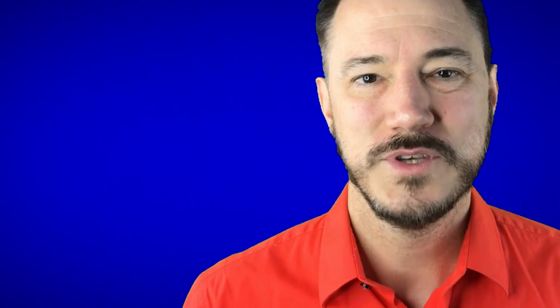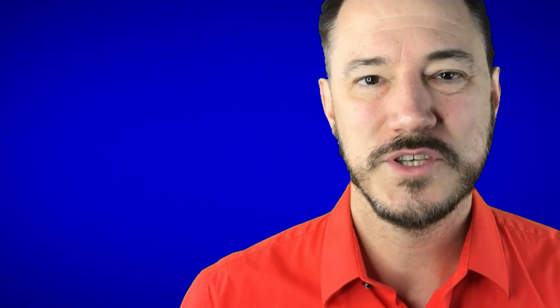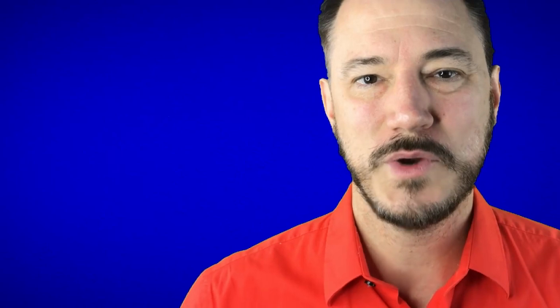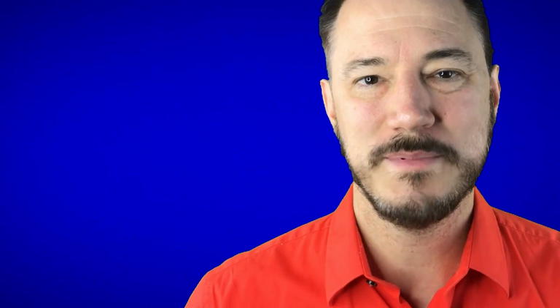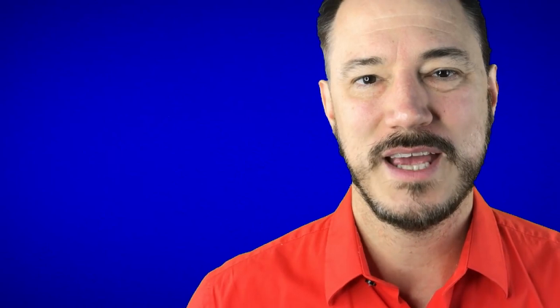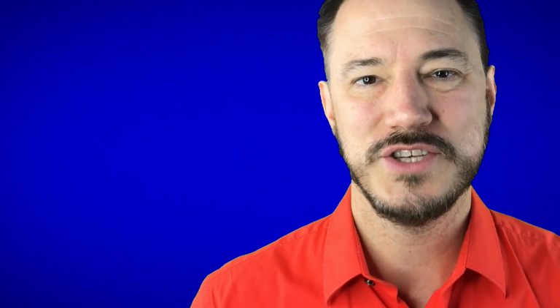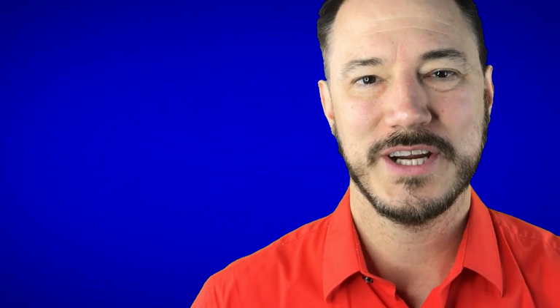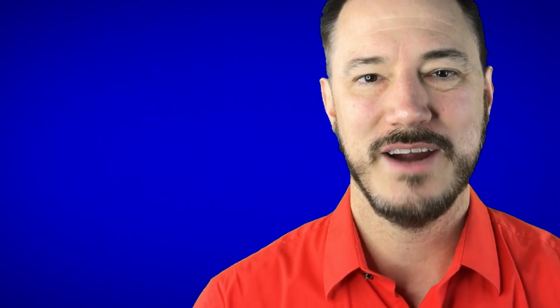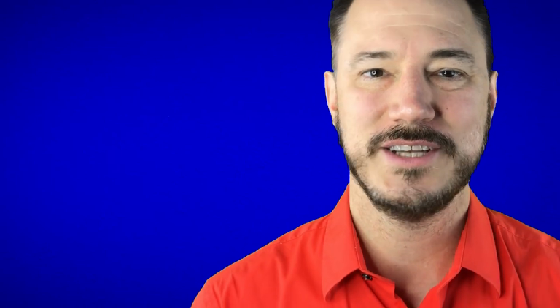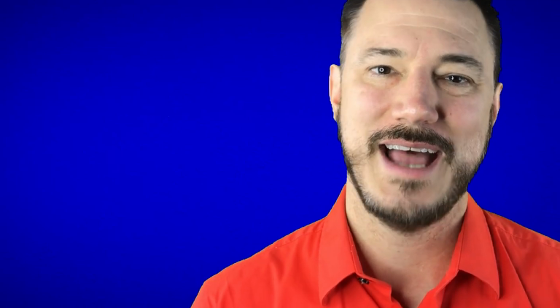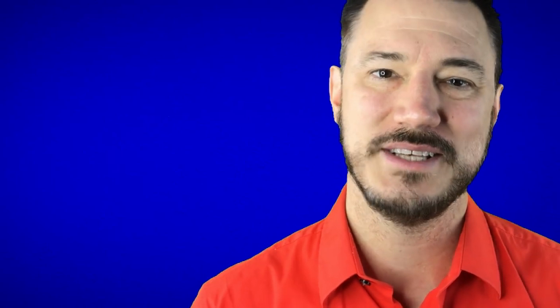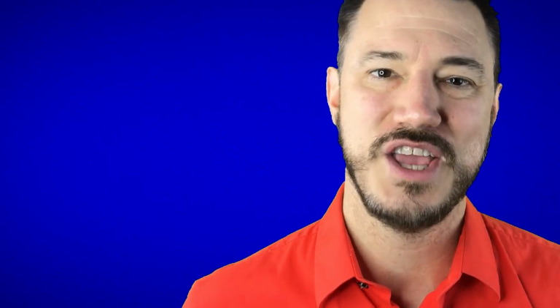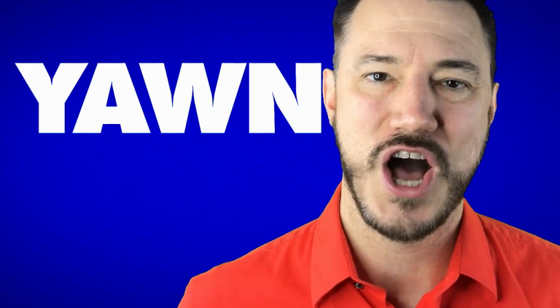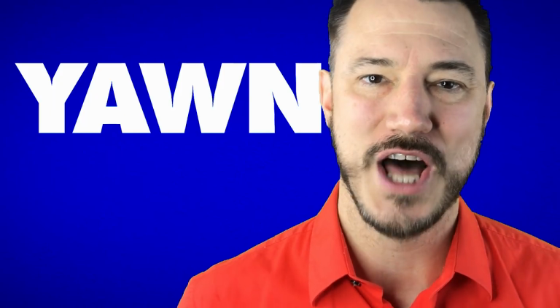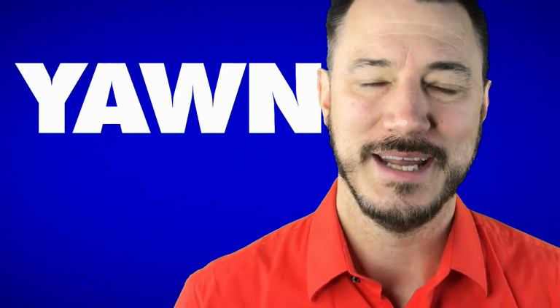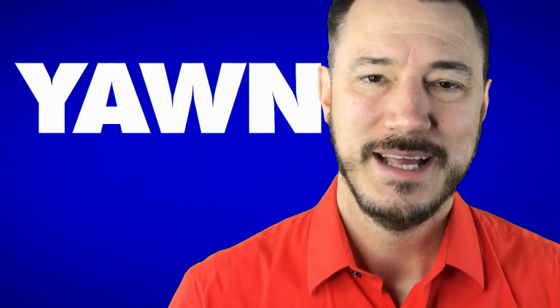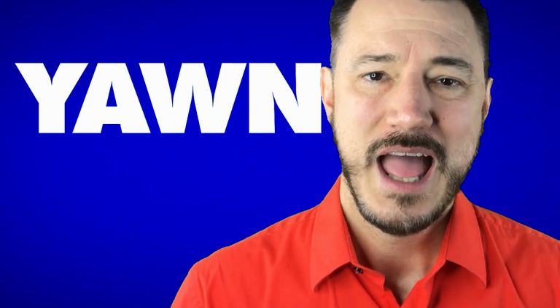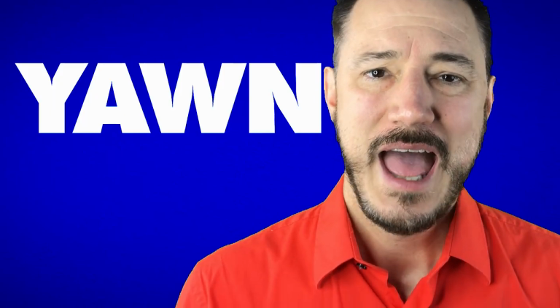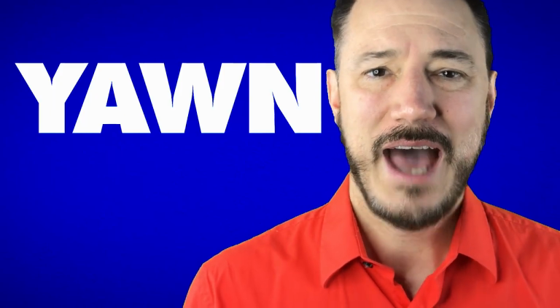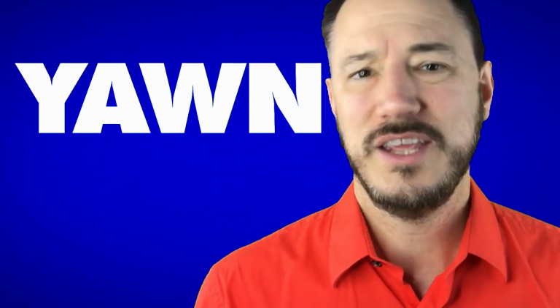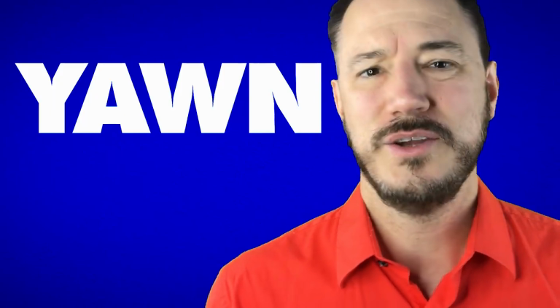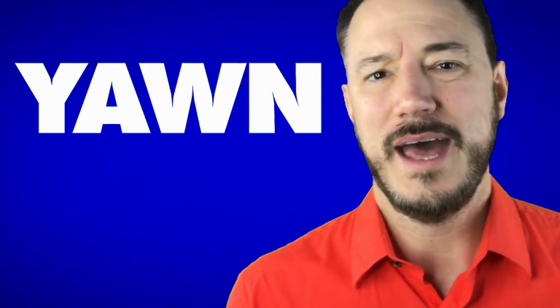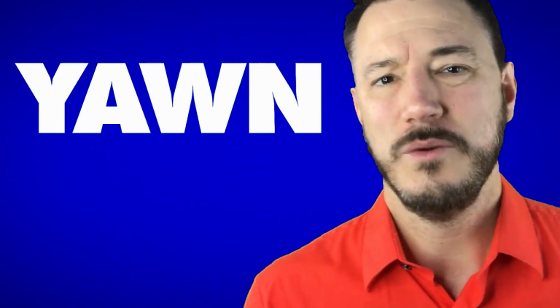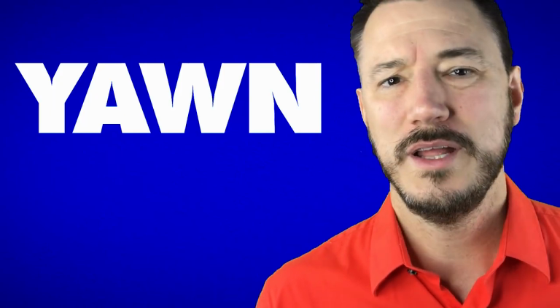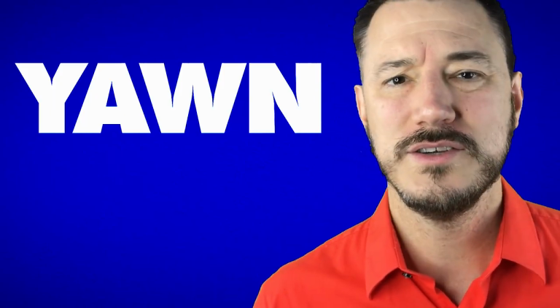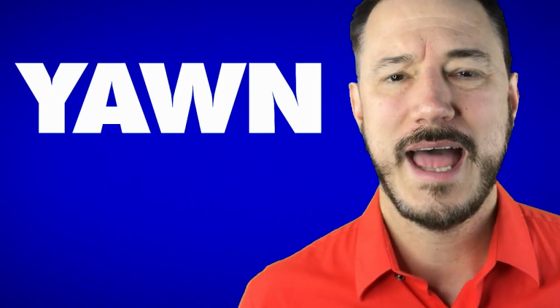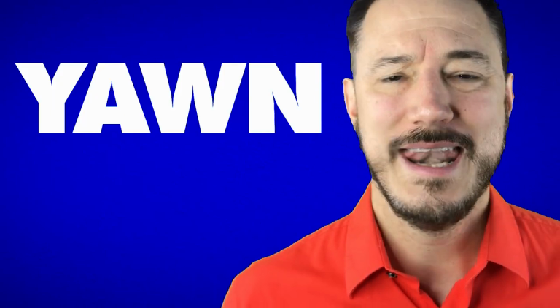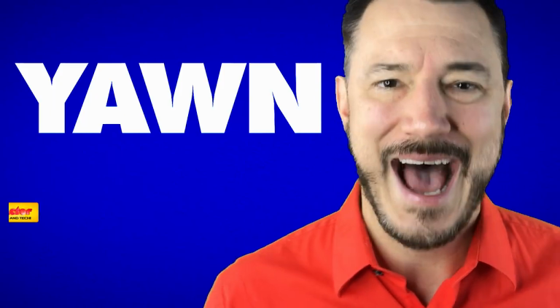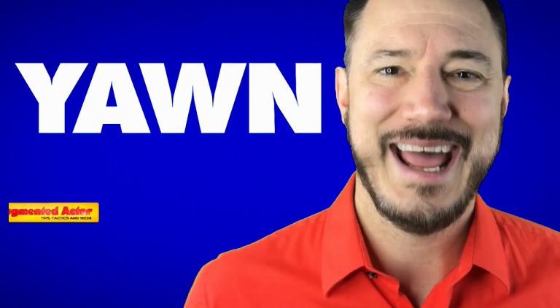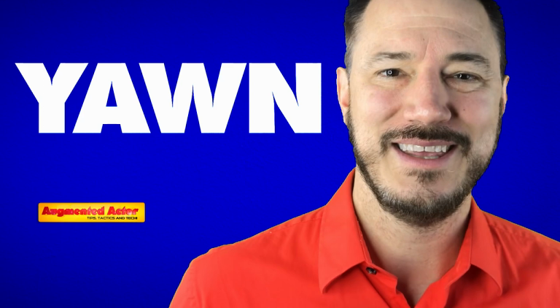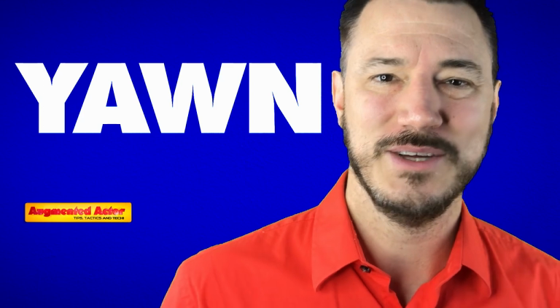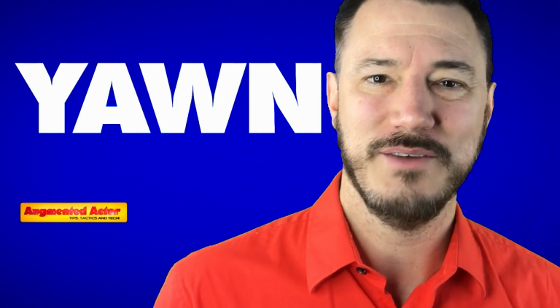So the script says your character has to yawn. How do you do that? Well, here's not how you do it.